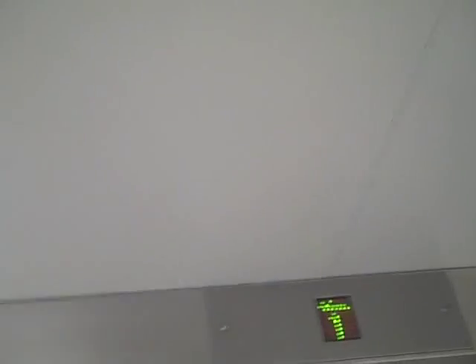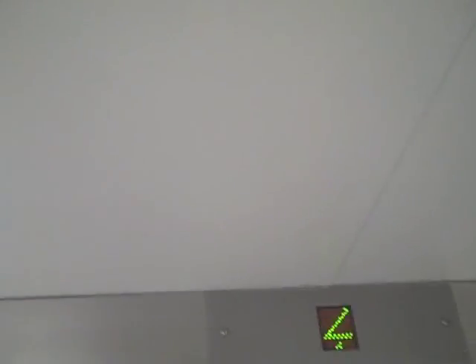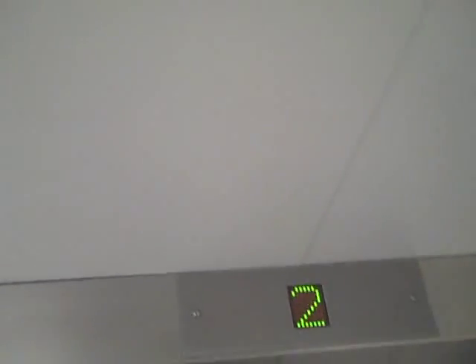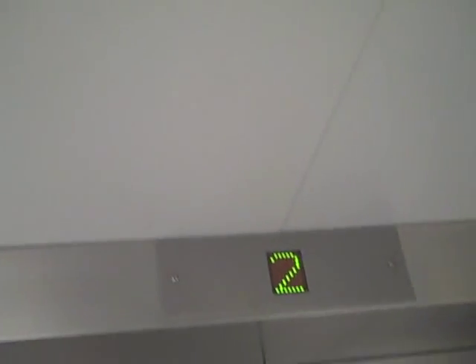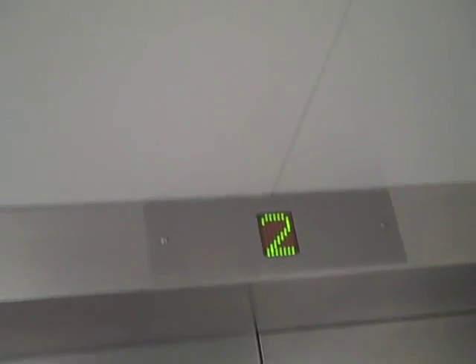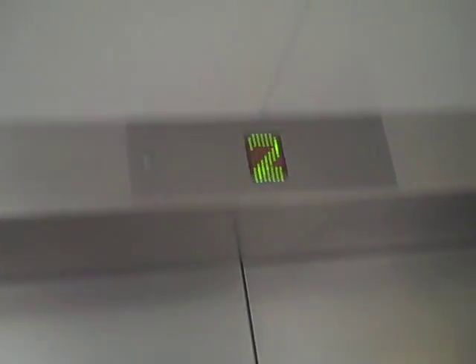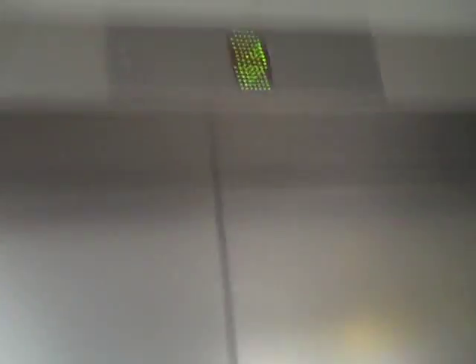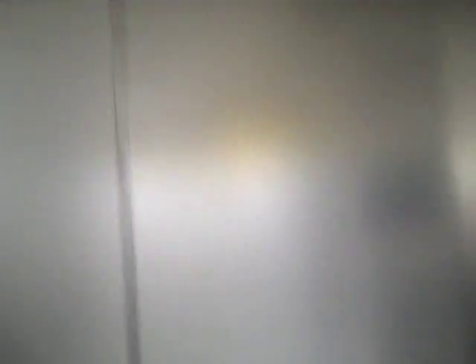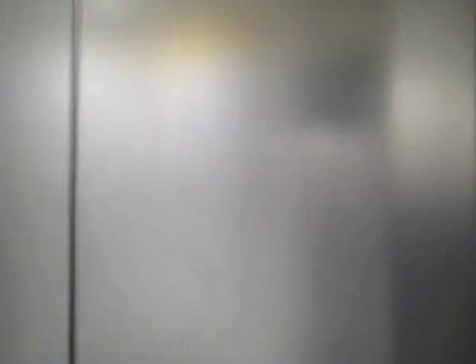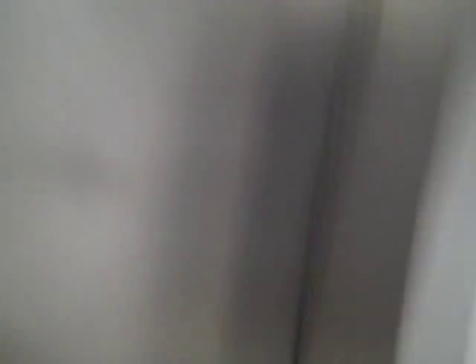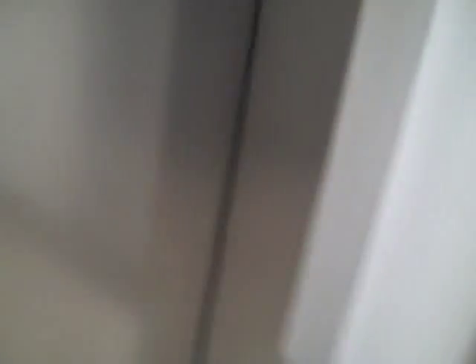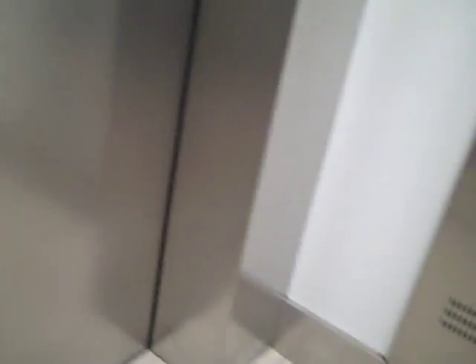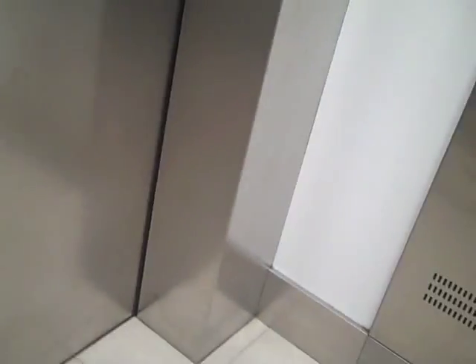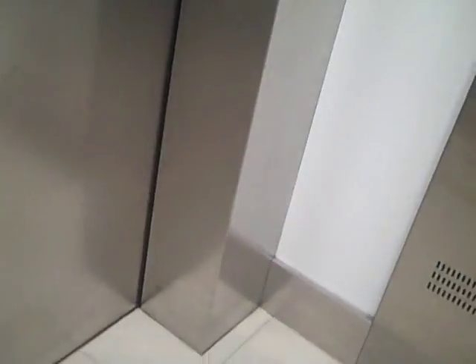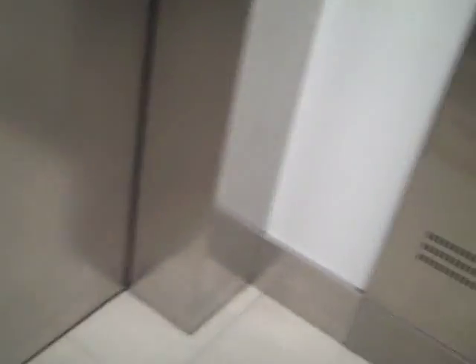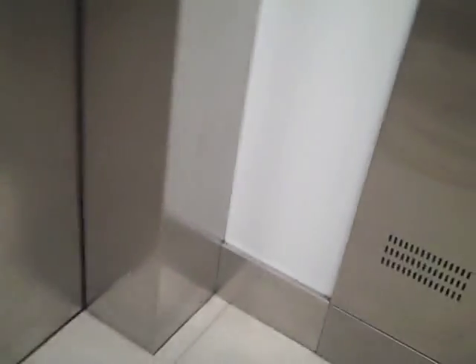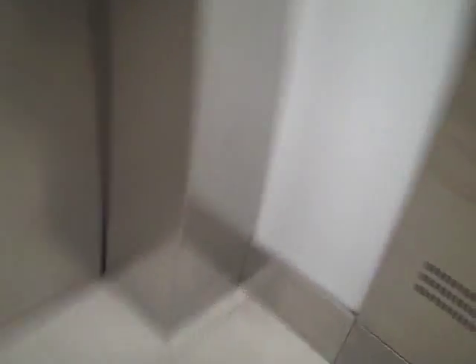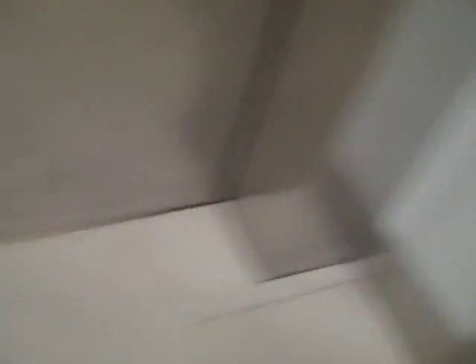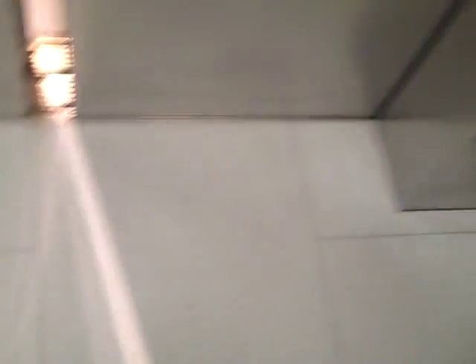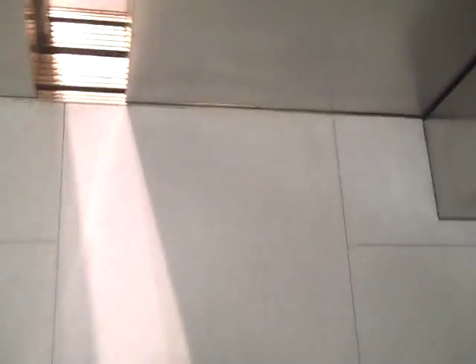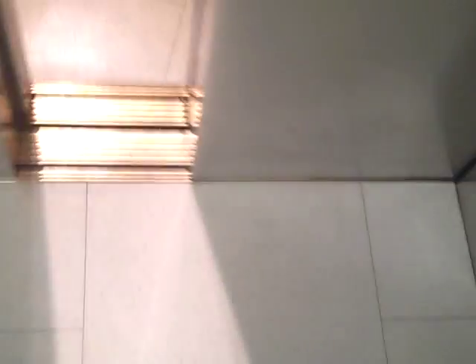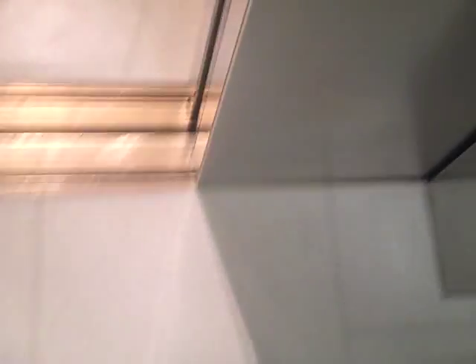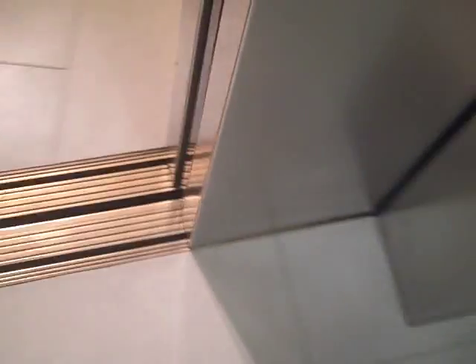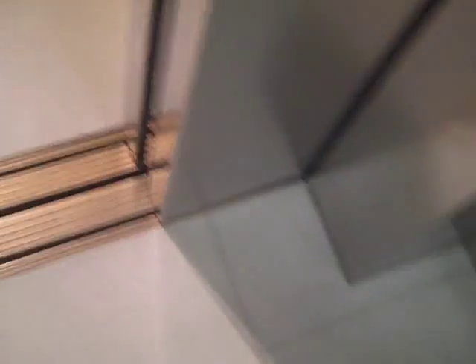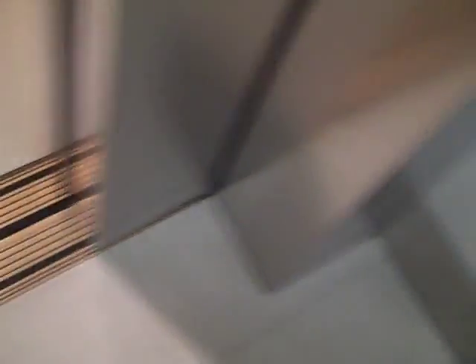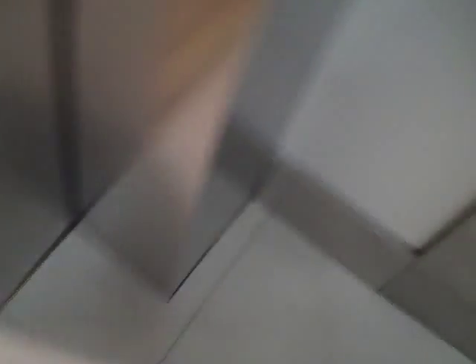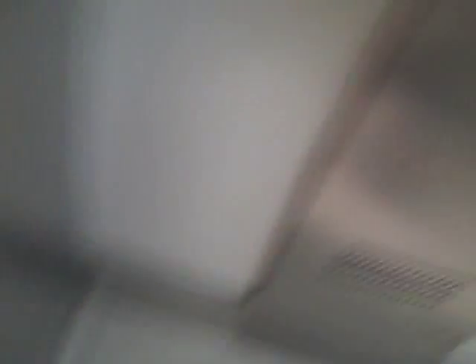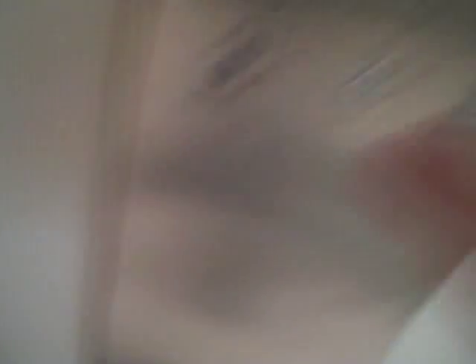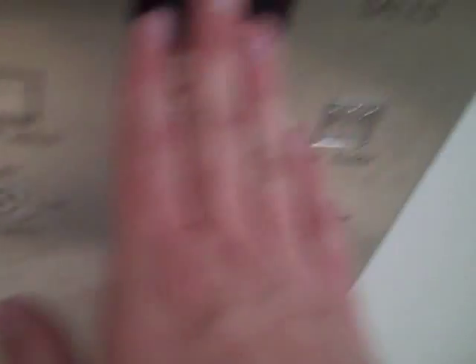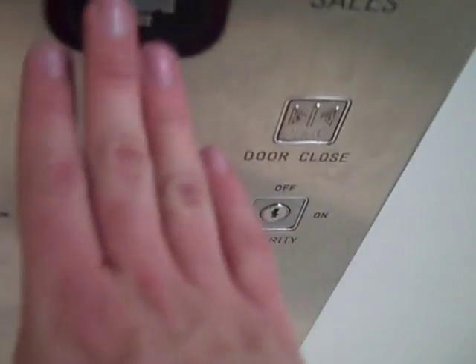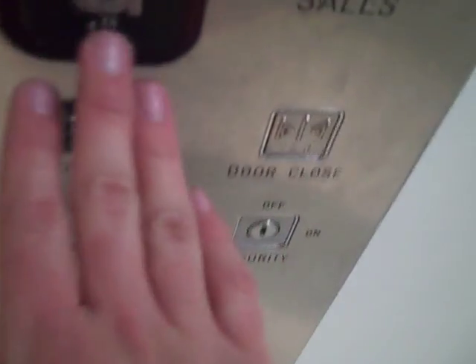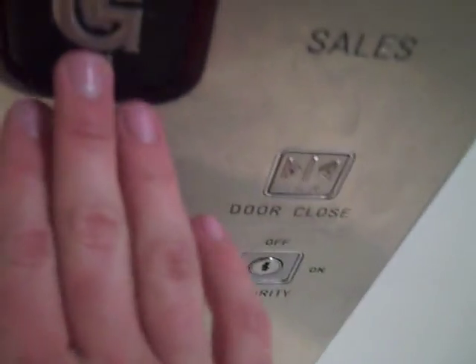Second floor. You're at second floor. Doors opening. Get back down to Jean.